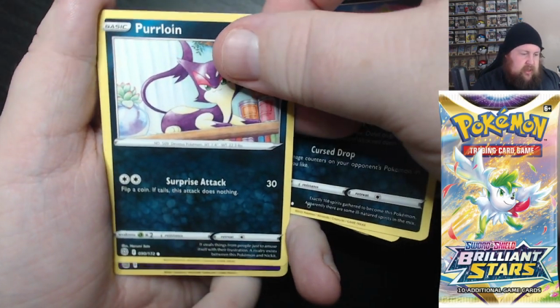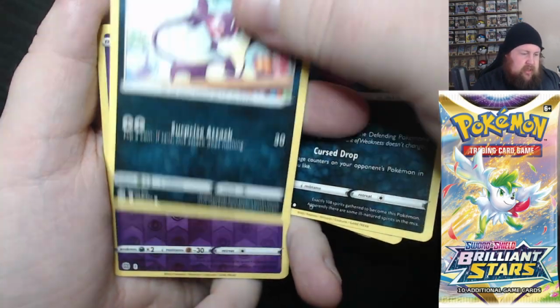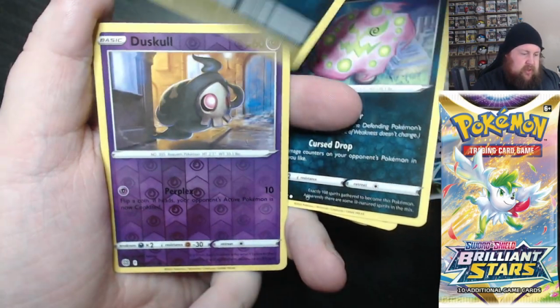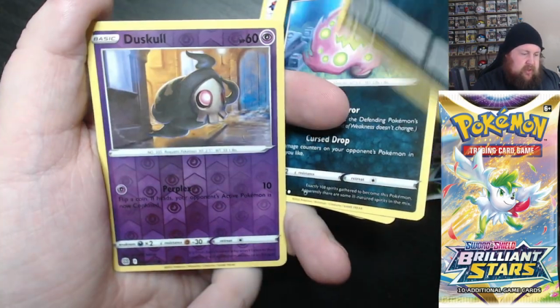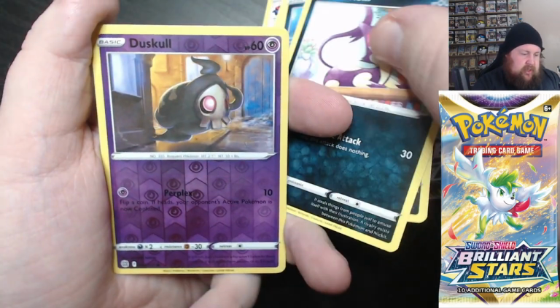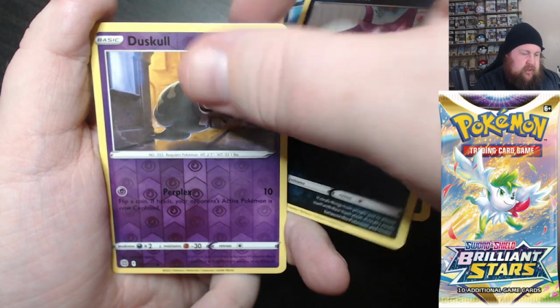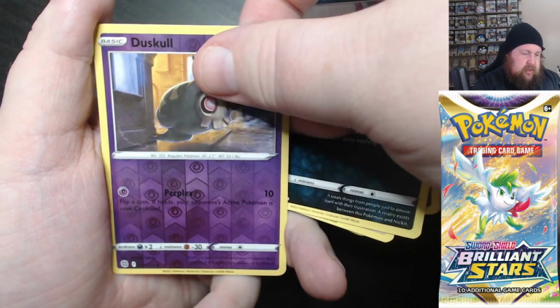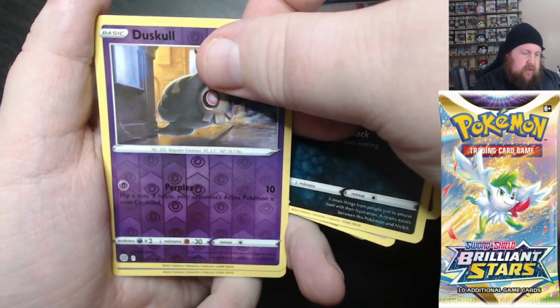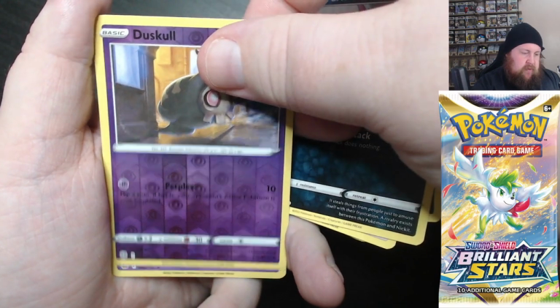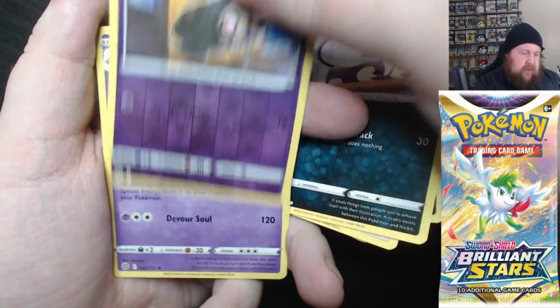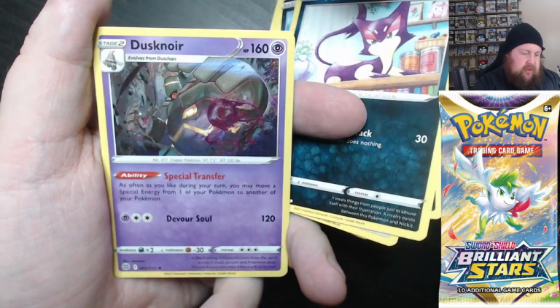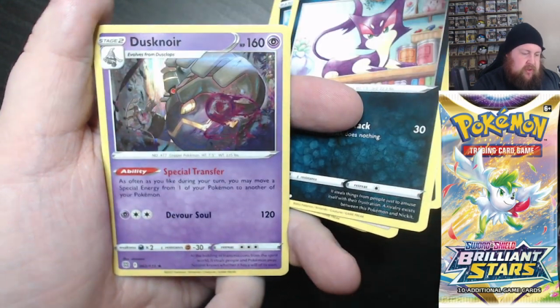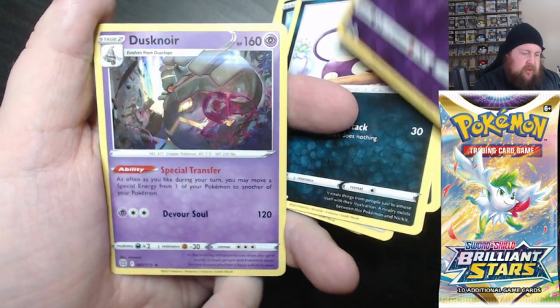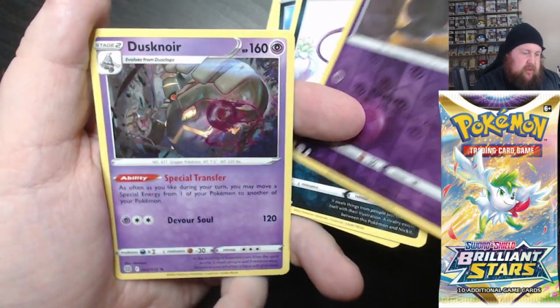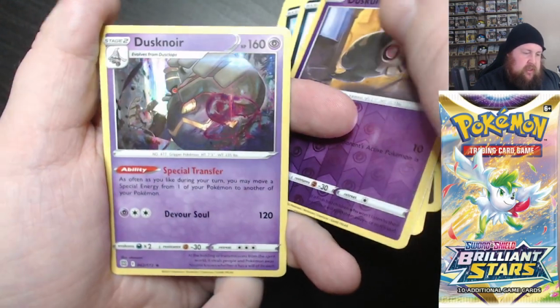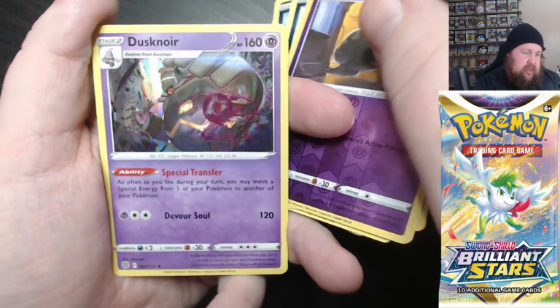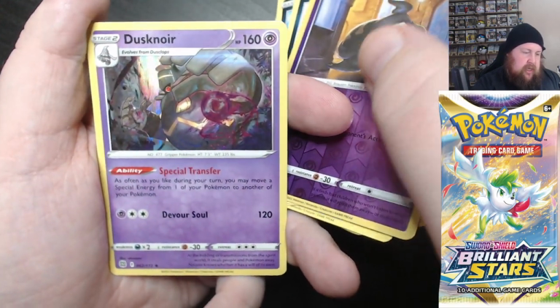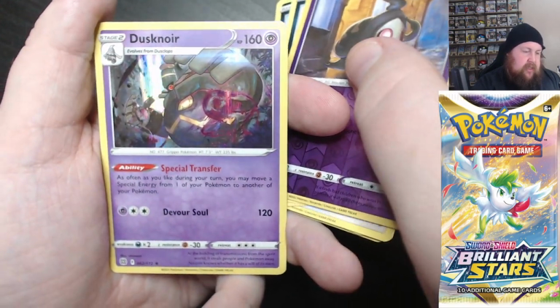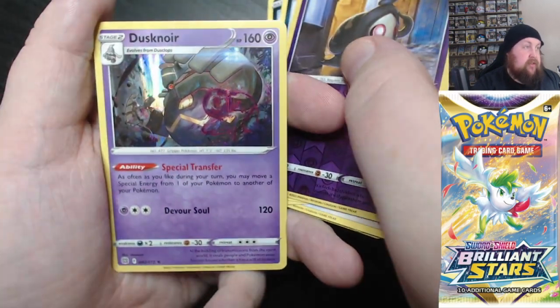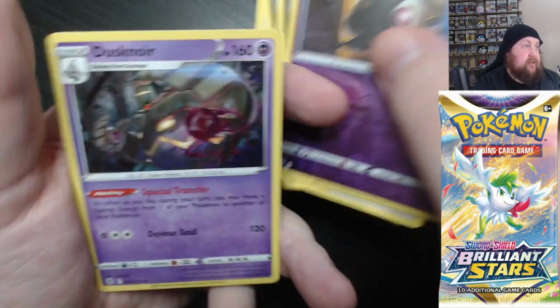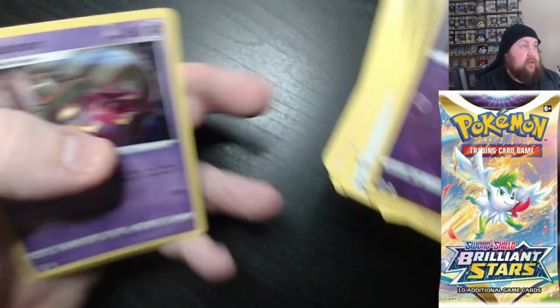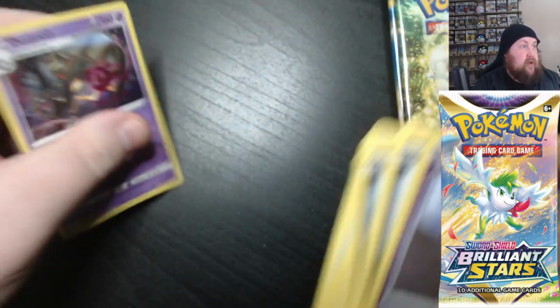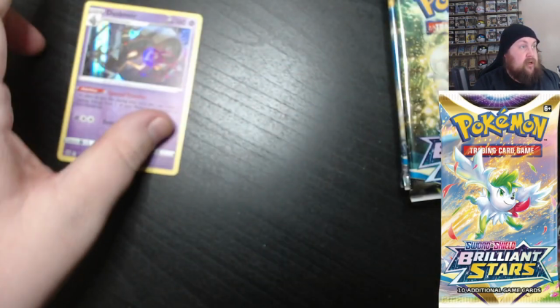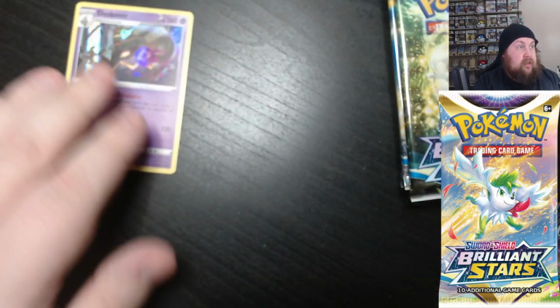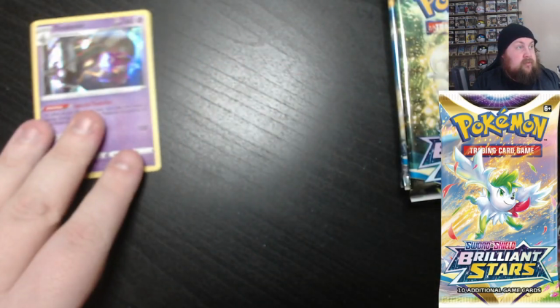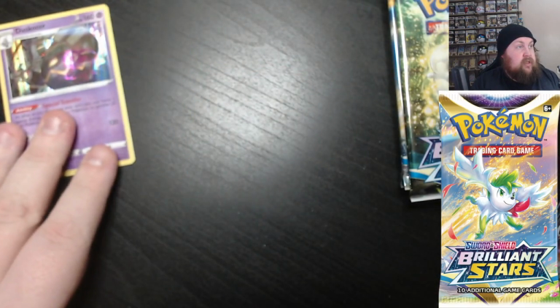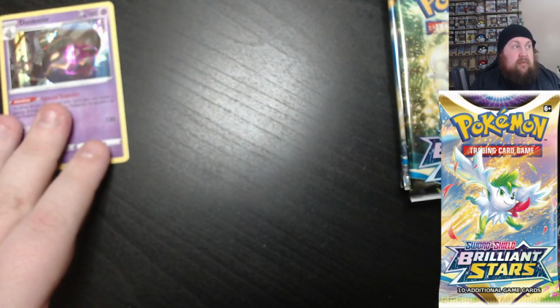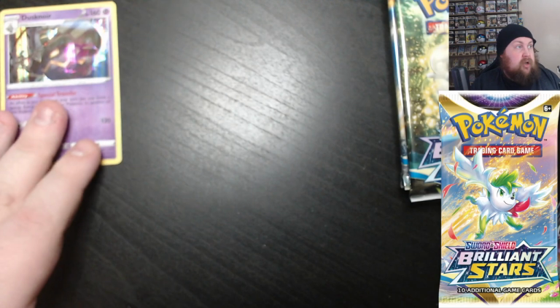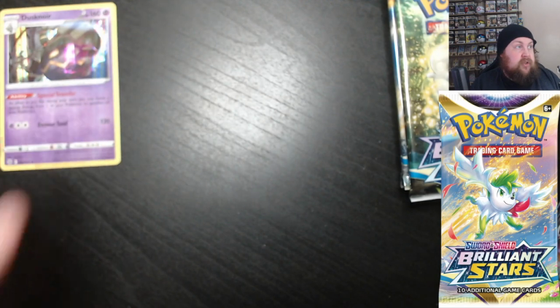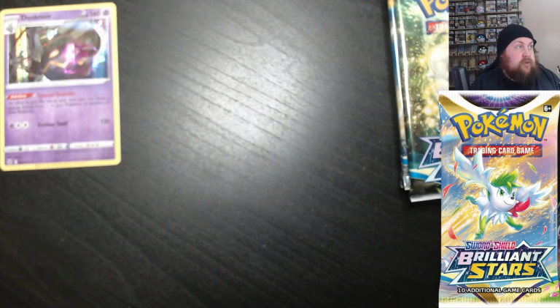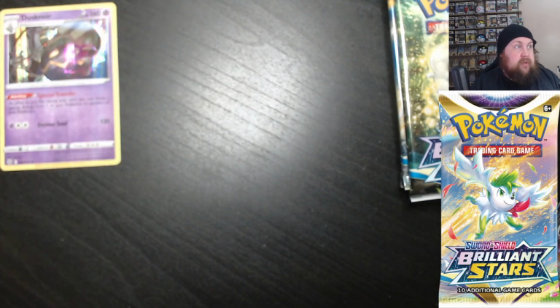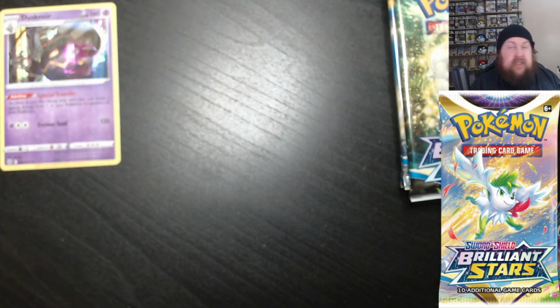Pearl line, then we've got a Reverse Duskull and a Dusknoir Hollow. Hollows — we will take.